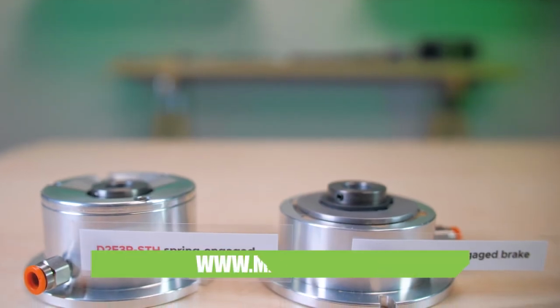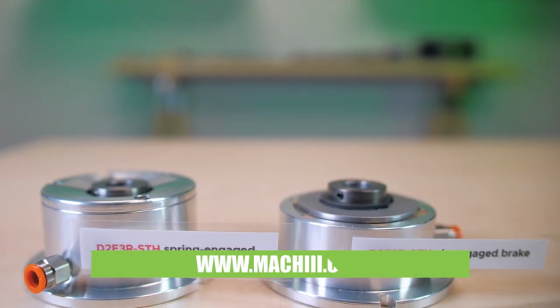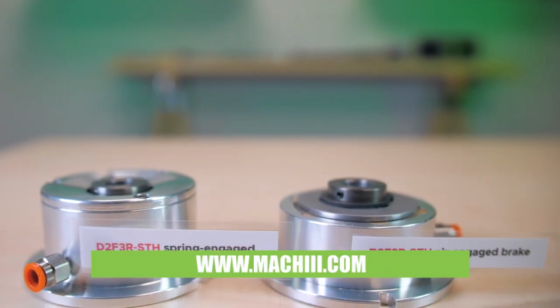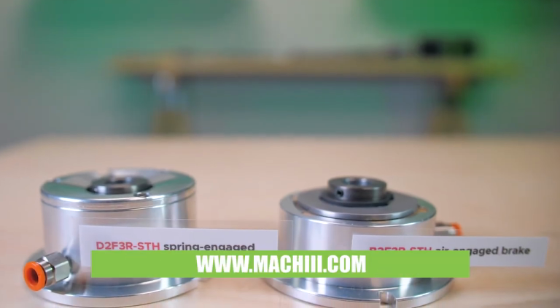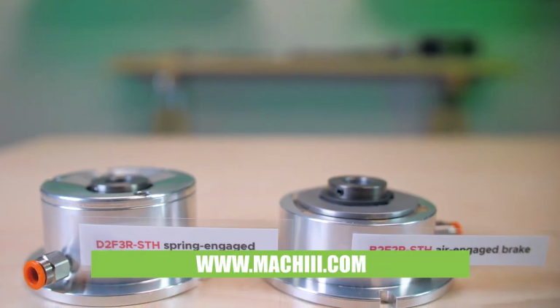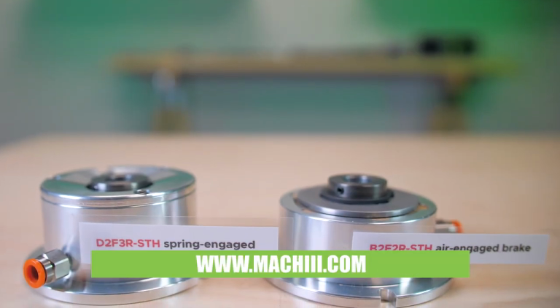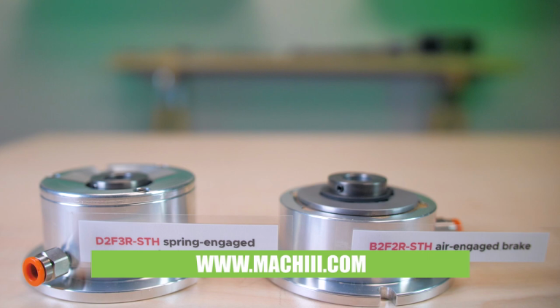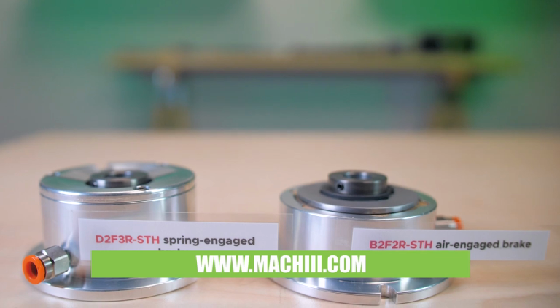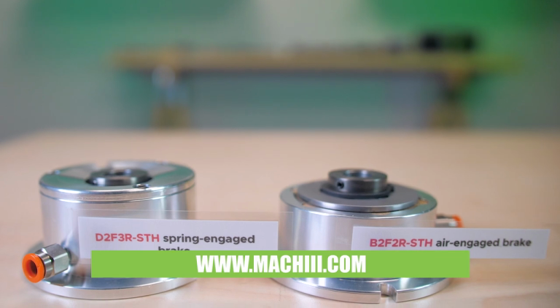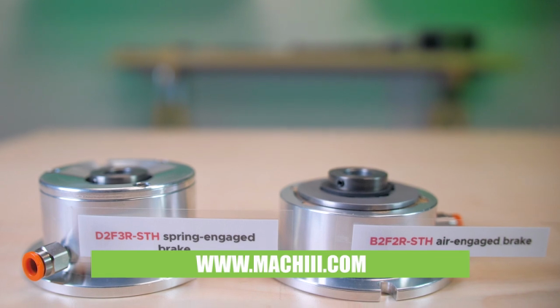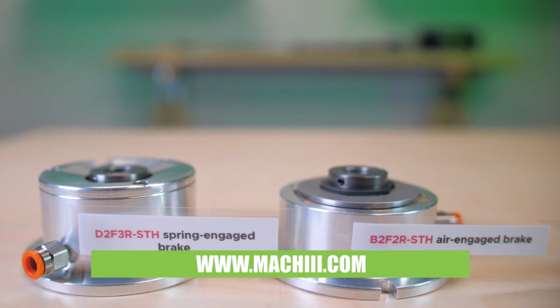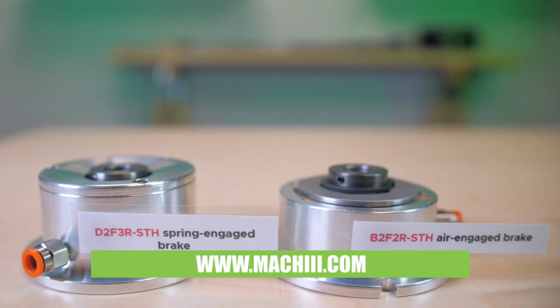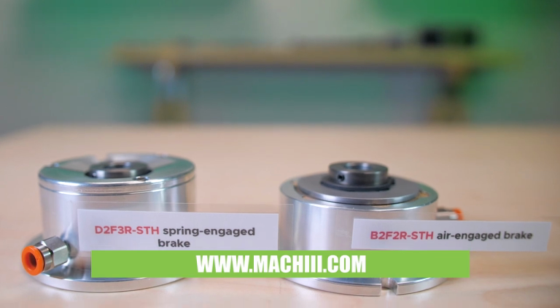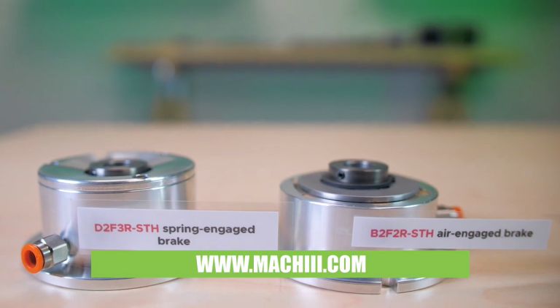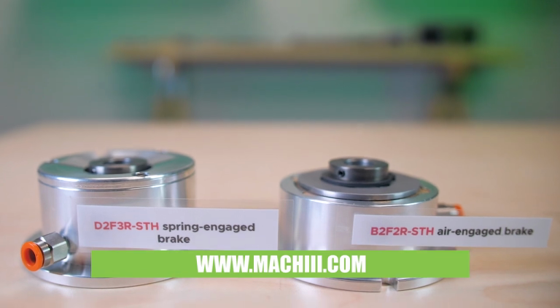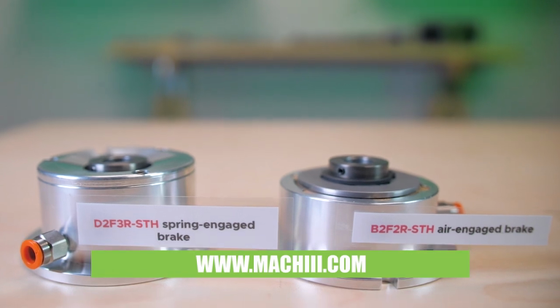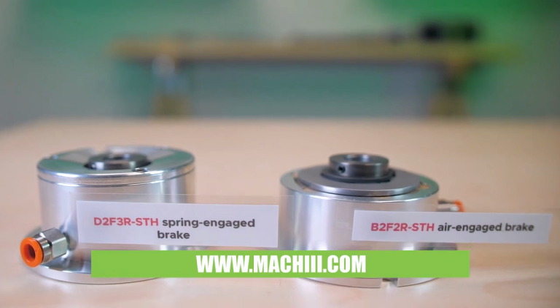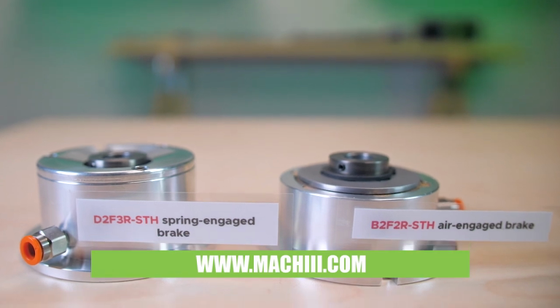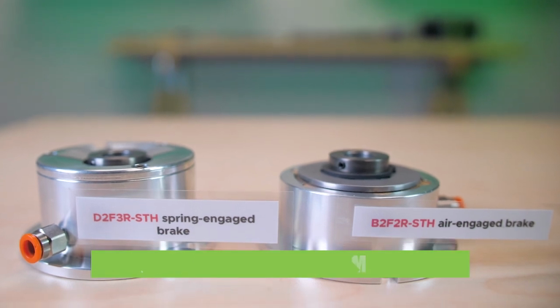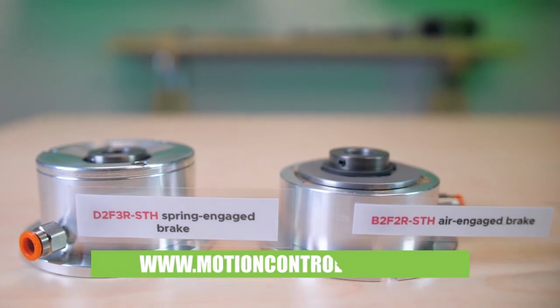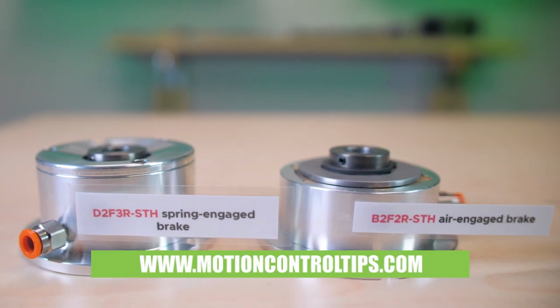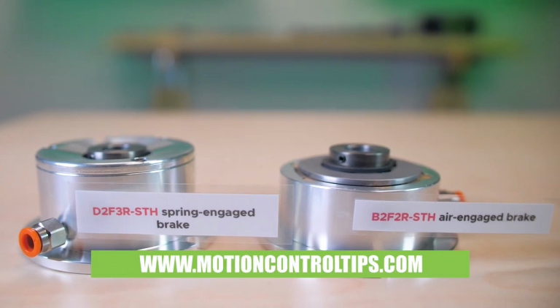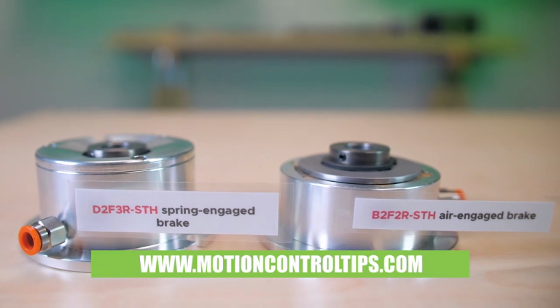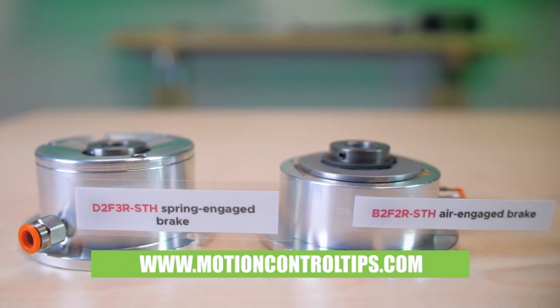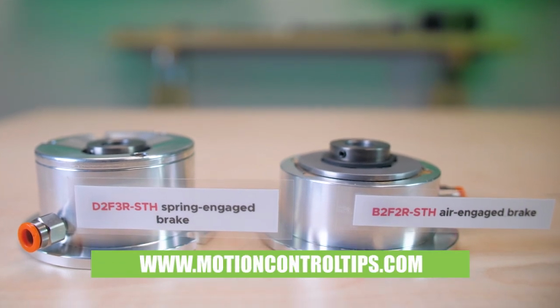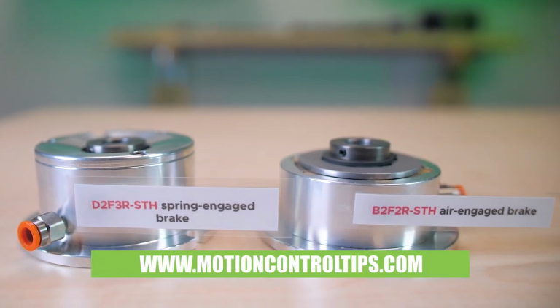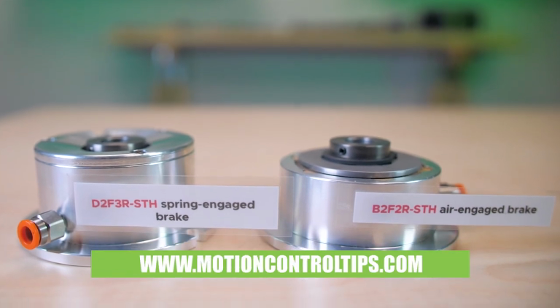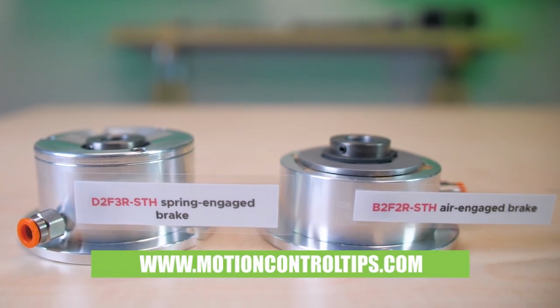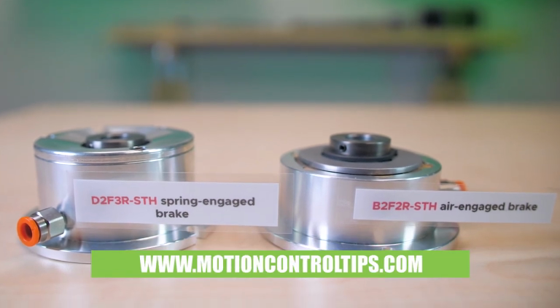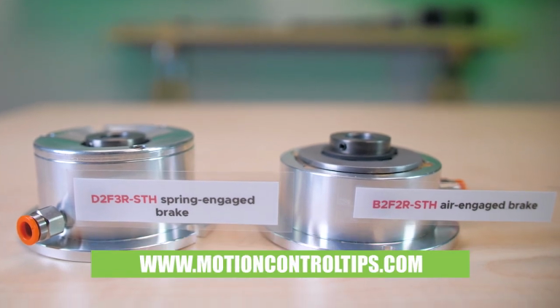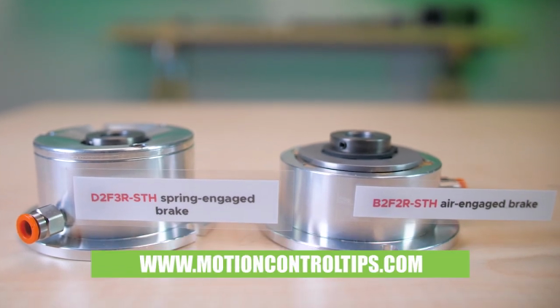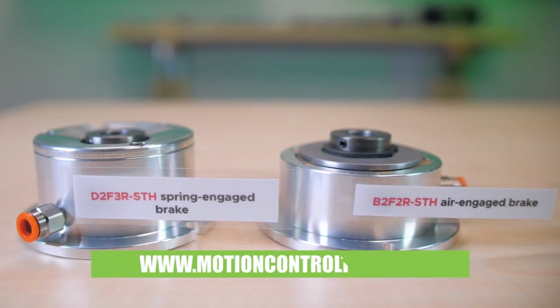For more information, visit Mach3.com and MotionControlTips.com.